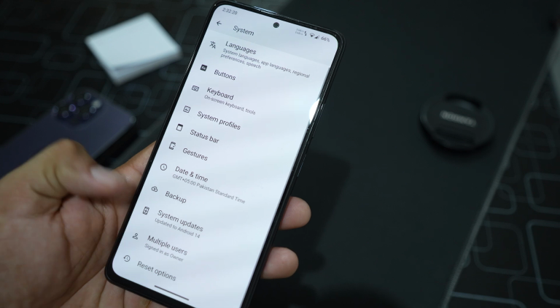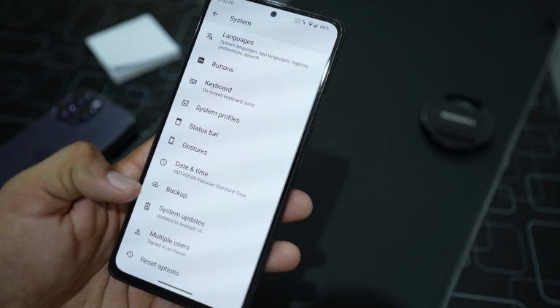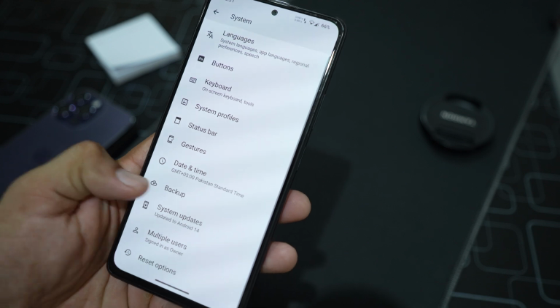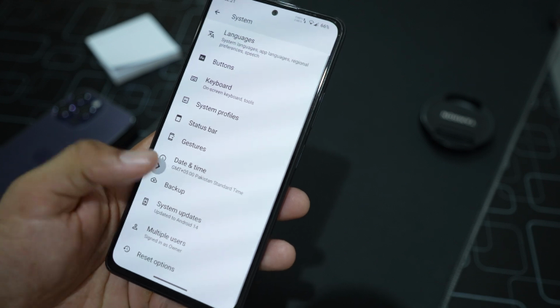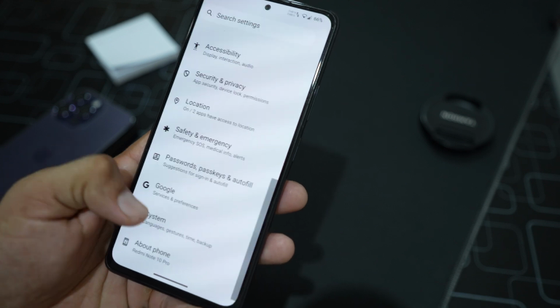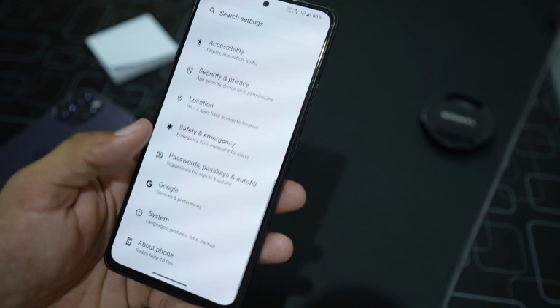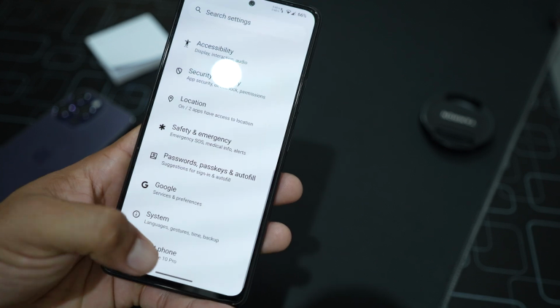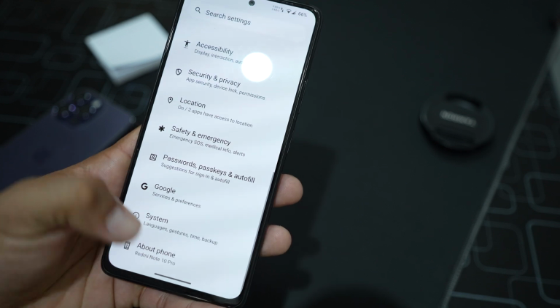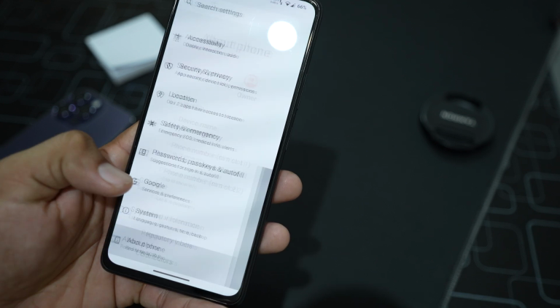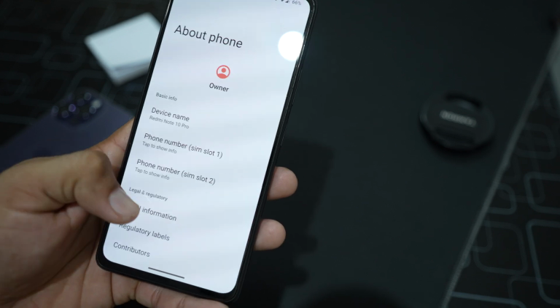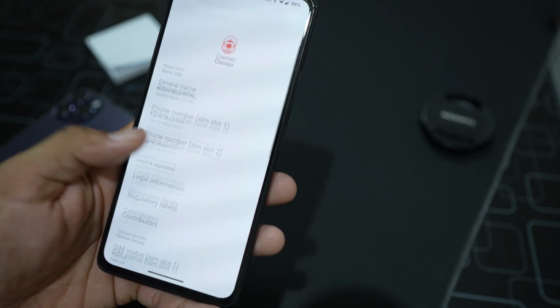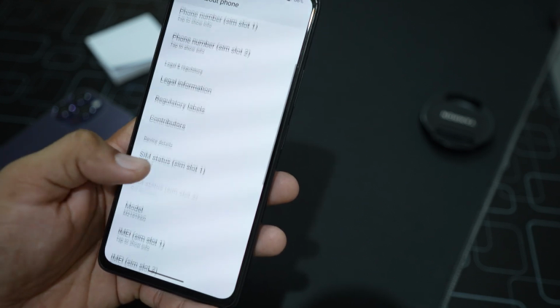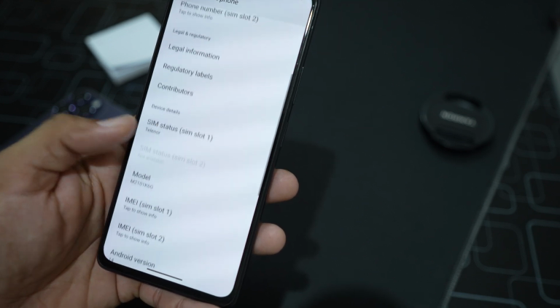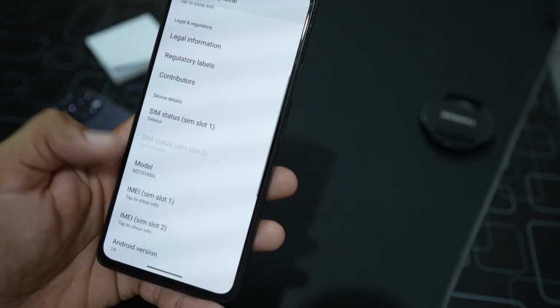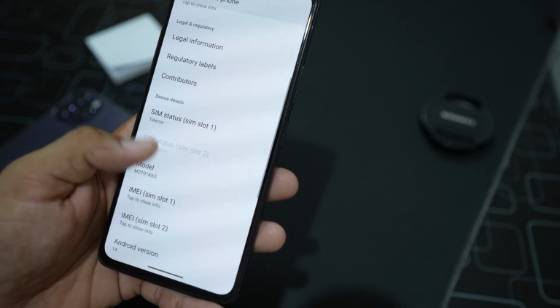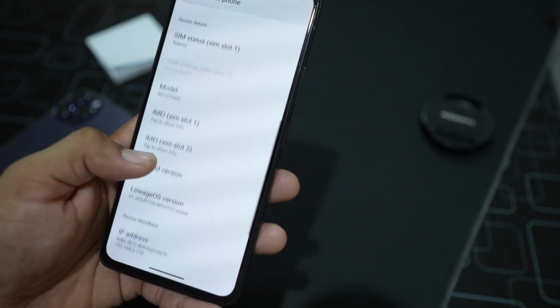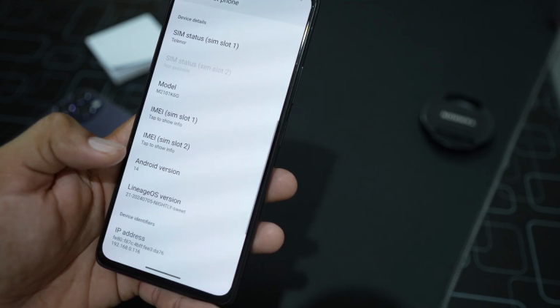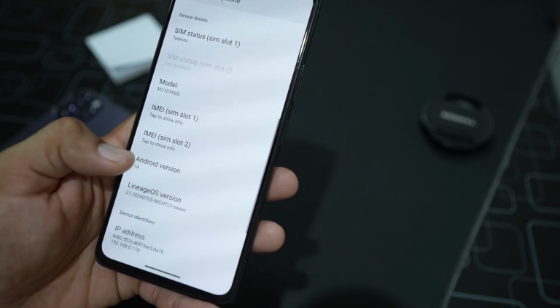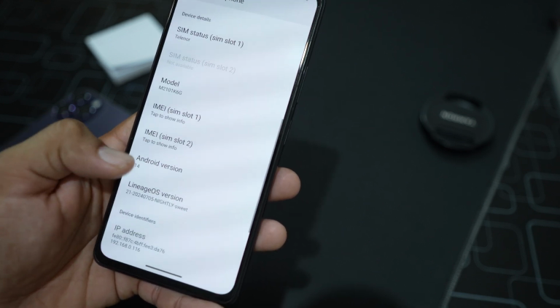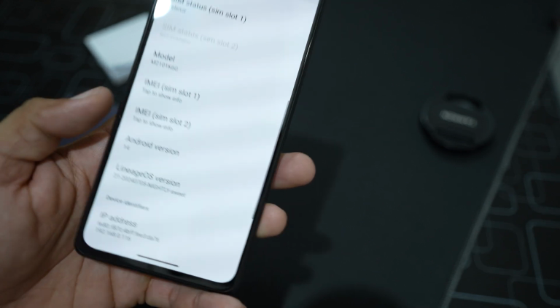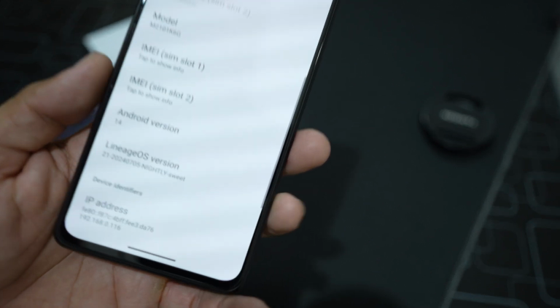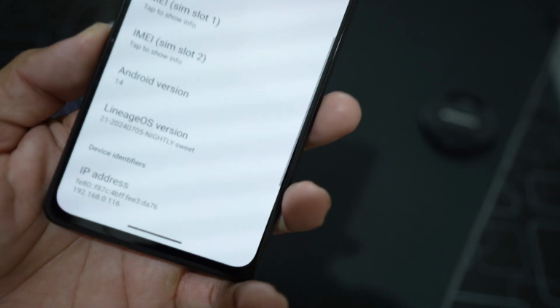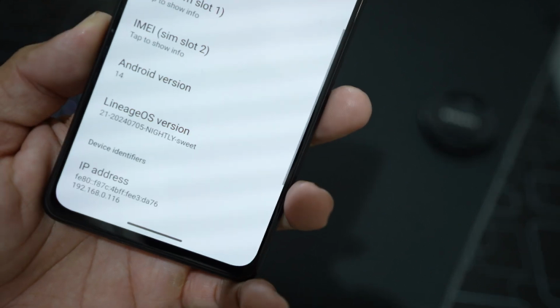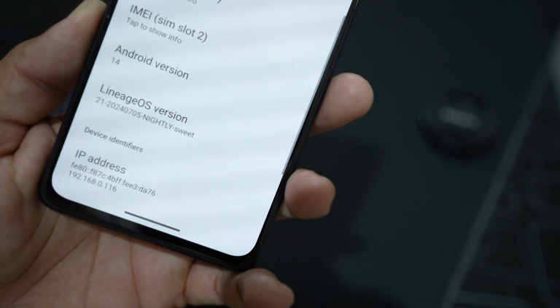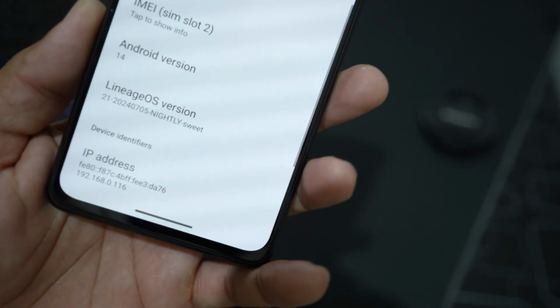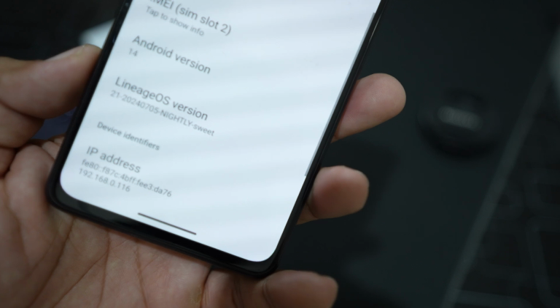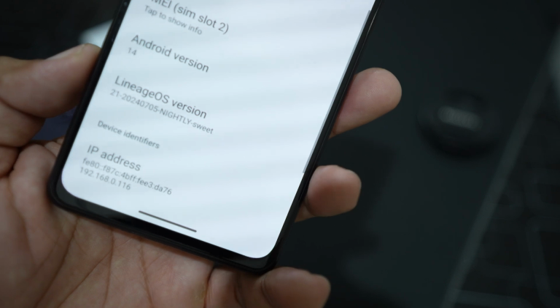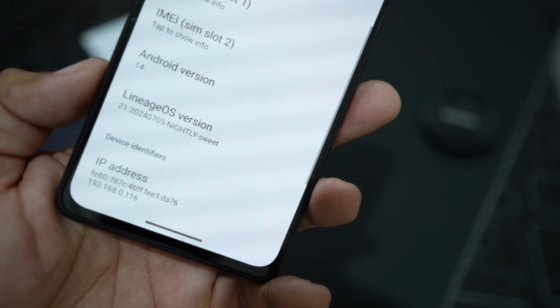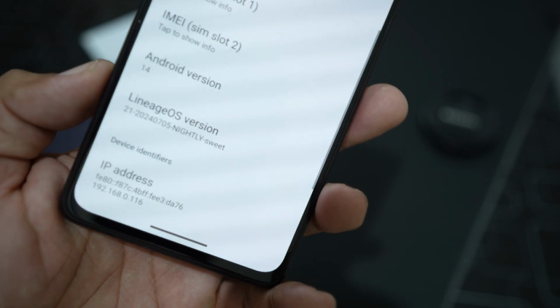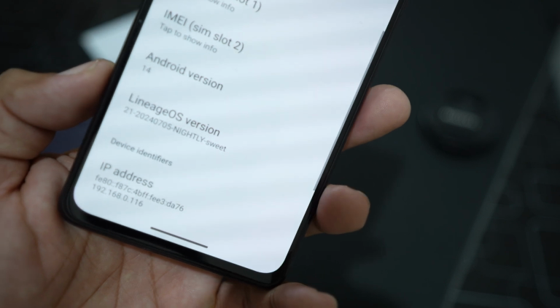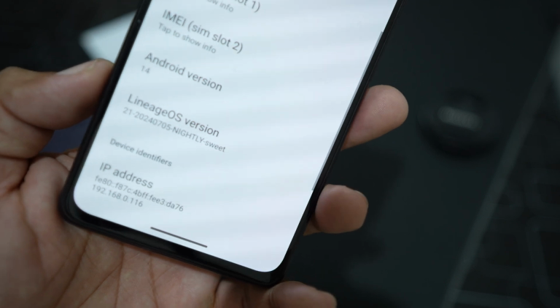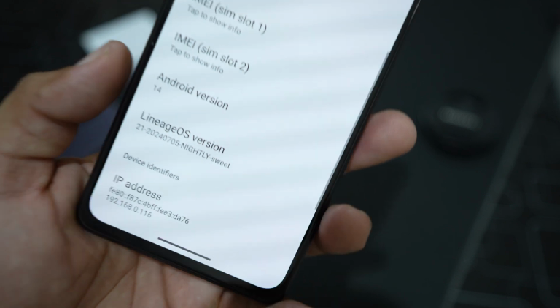We also have date and time, backup, system update — not sure if updates work or not — multiple users, and at the end the About Phone section where you can check your Android version and LineageOS version, which is 21.